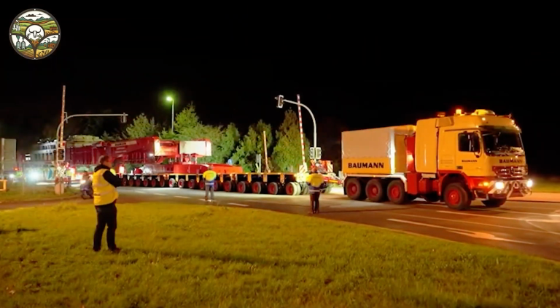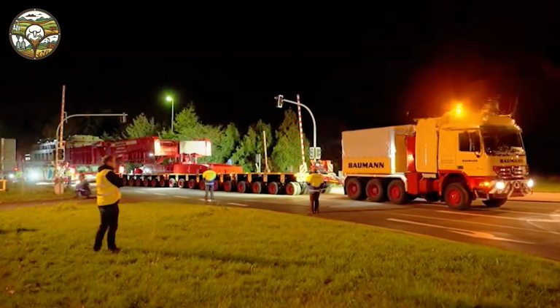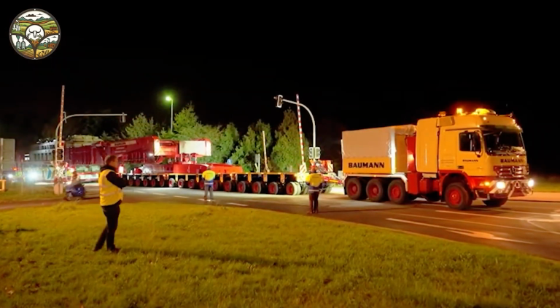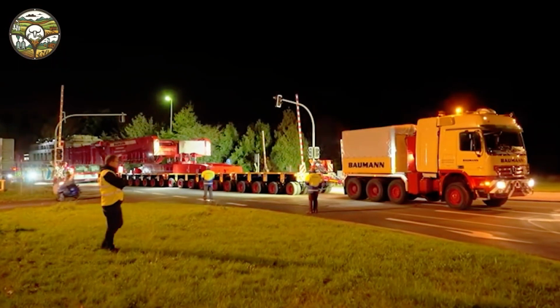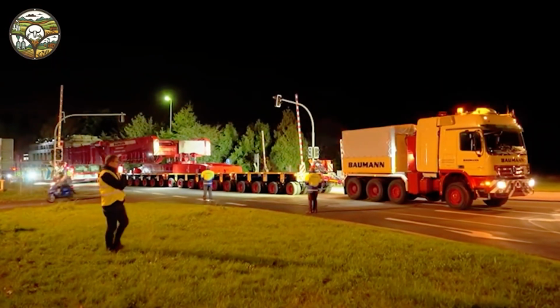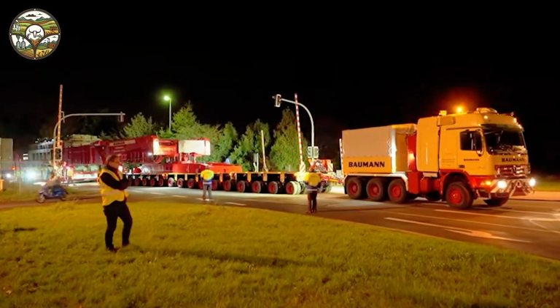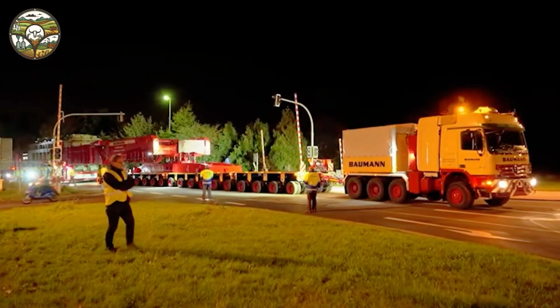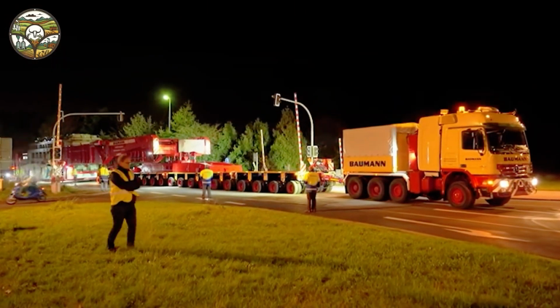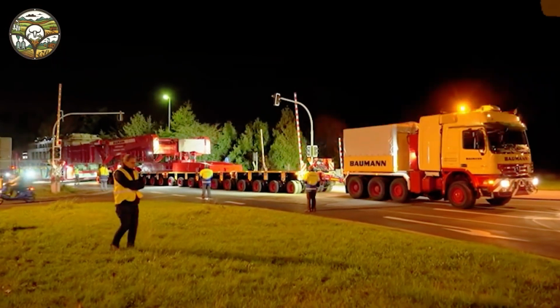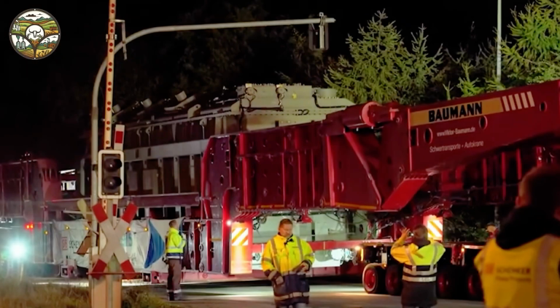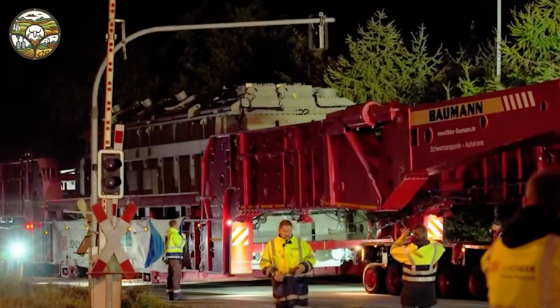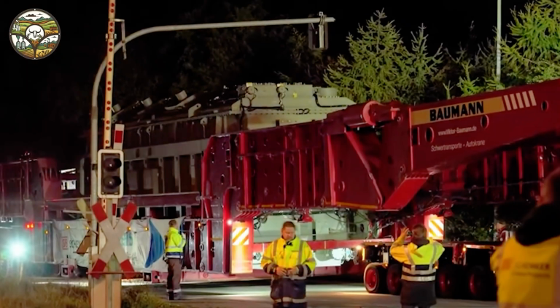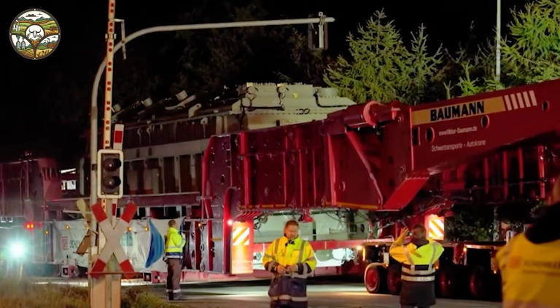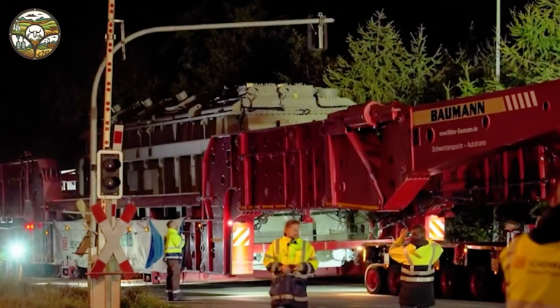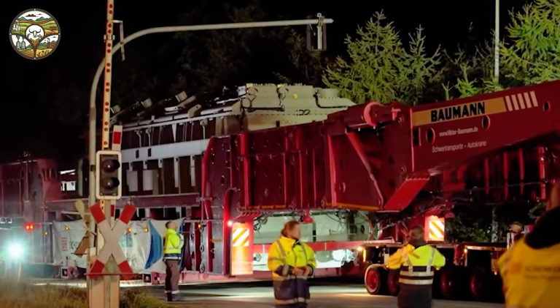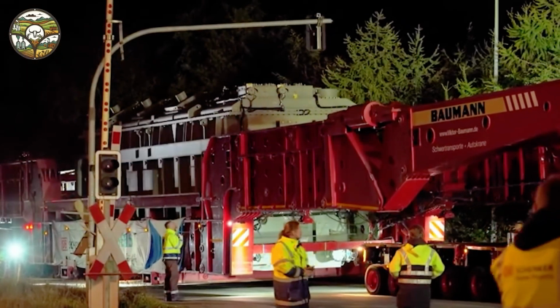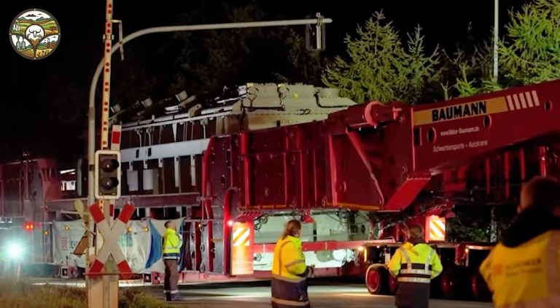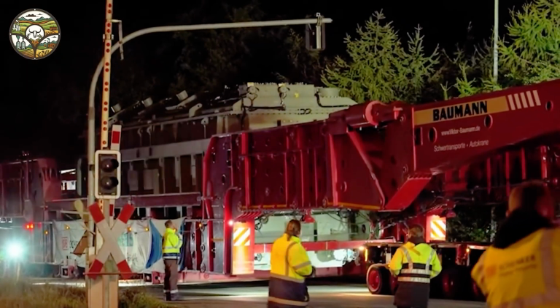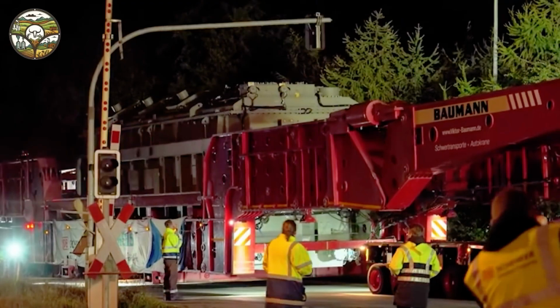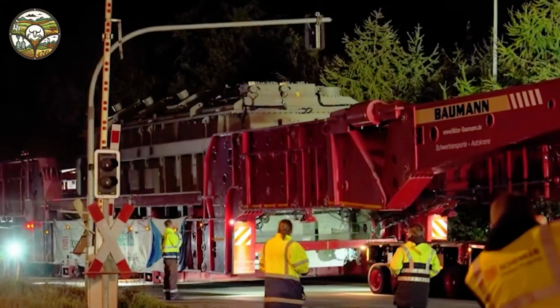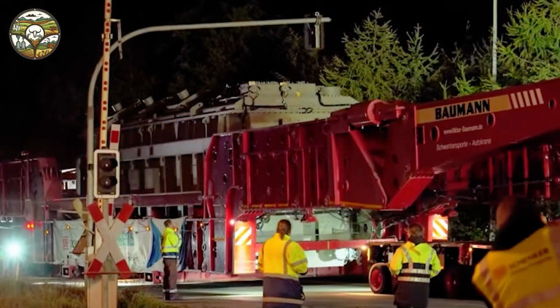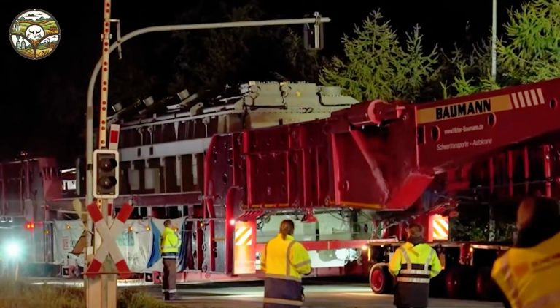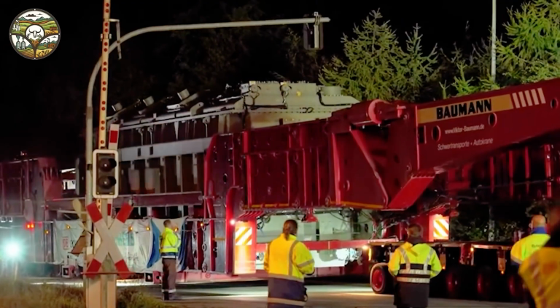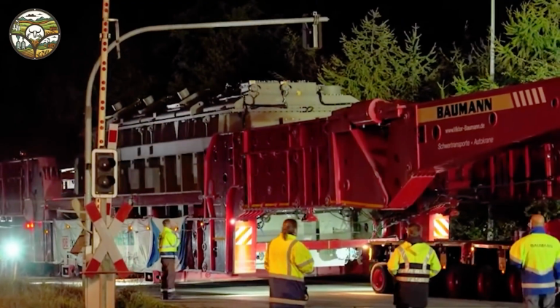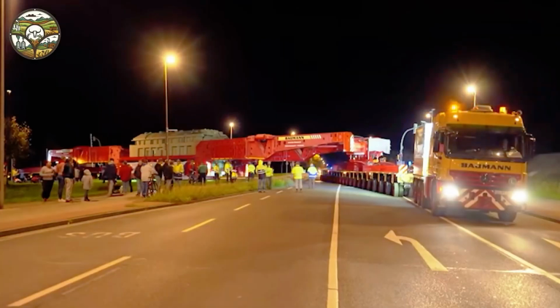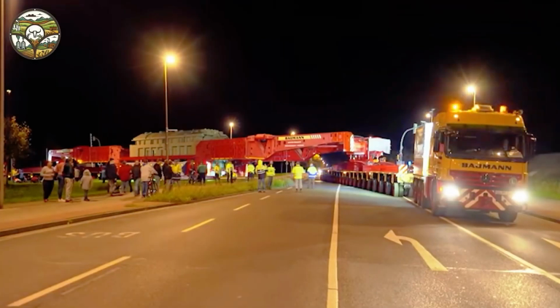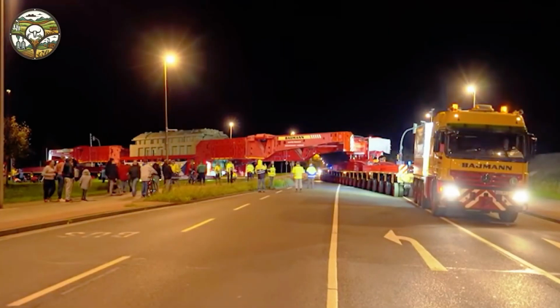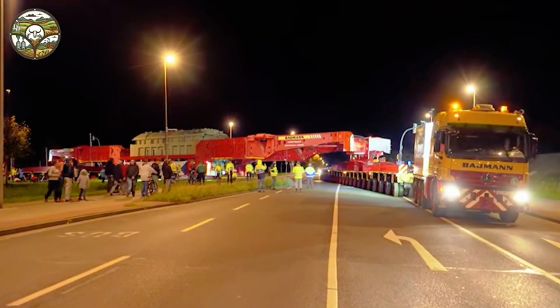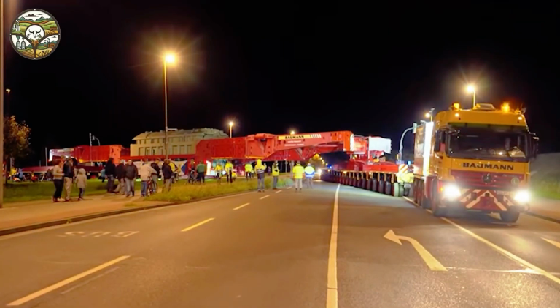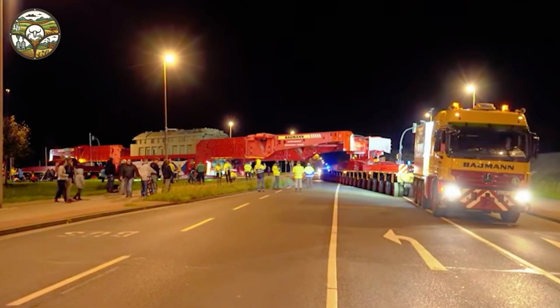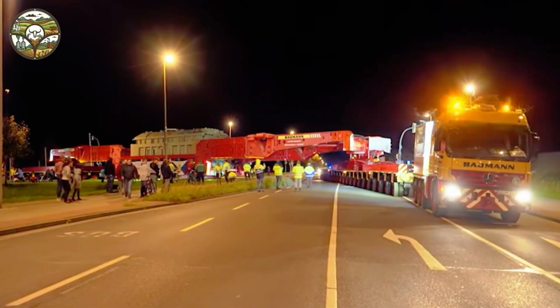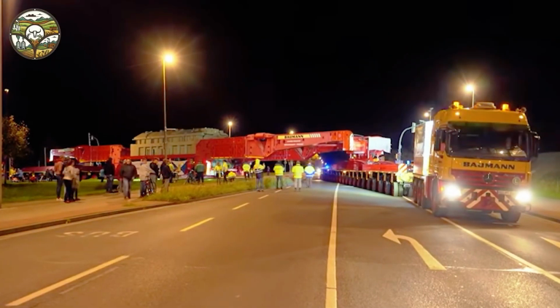Imagine, in a single moment, these trucks can move an astonishing load, creating a powerful and unforgettable image.